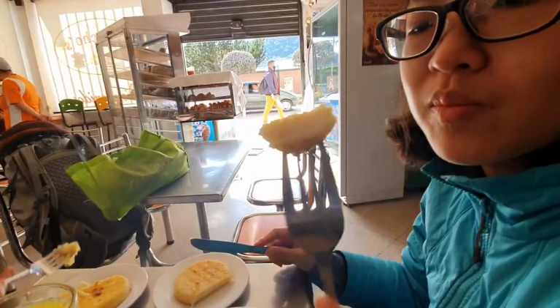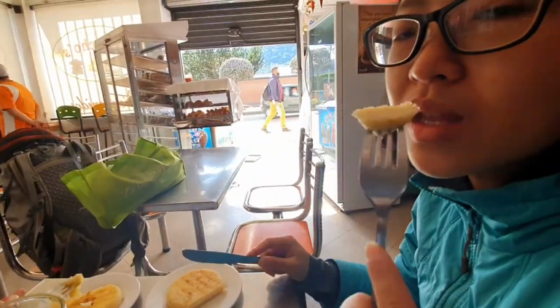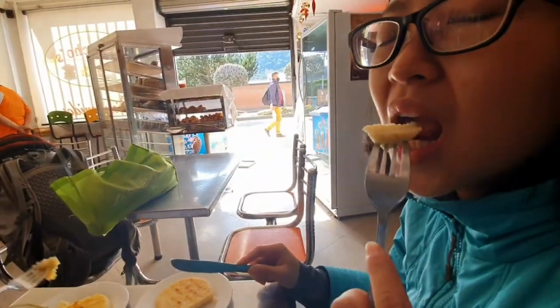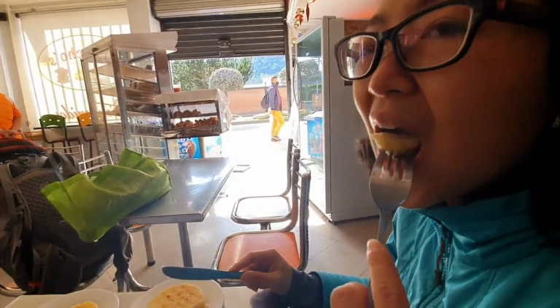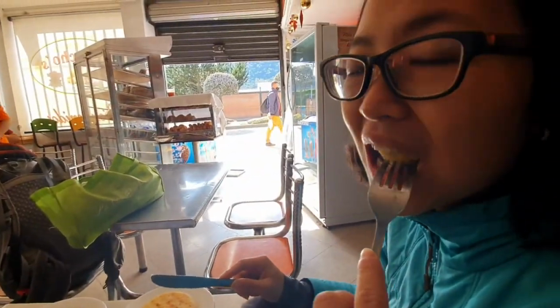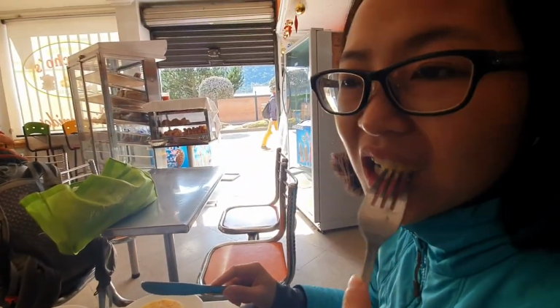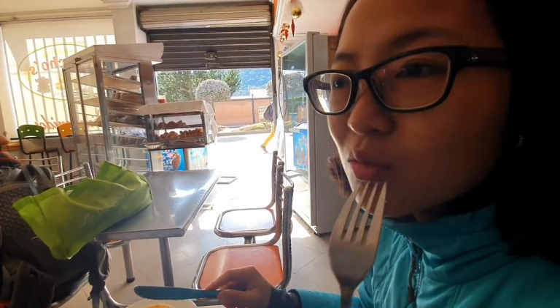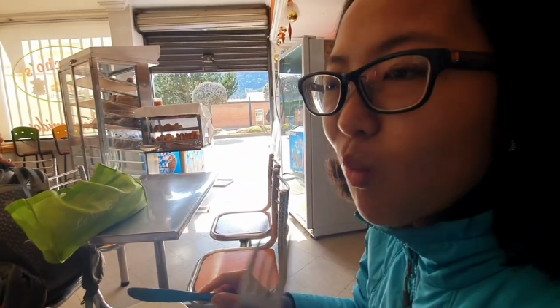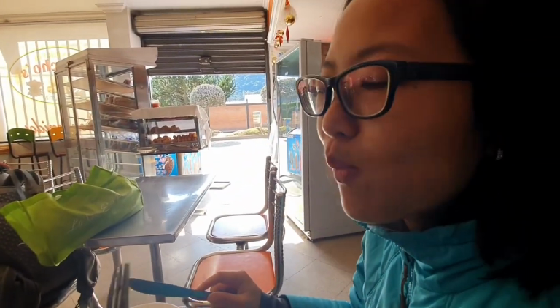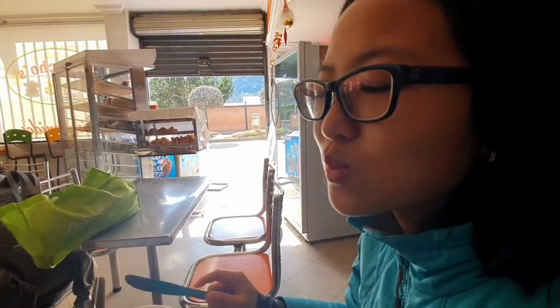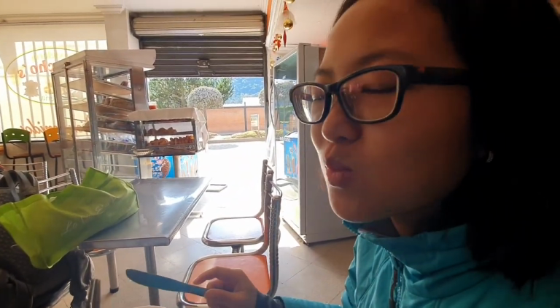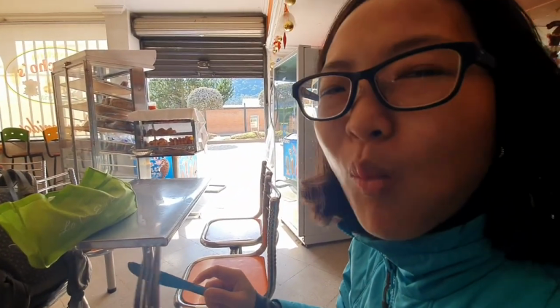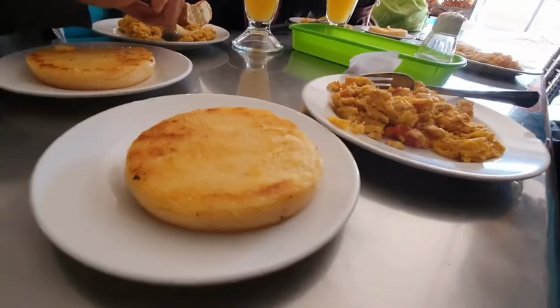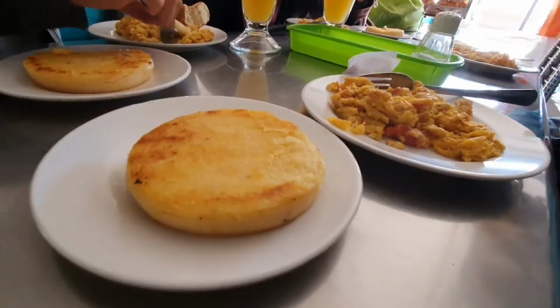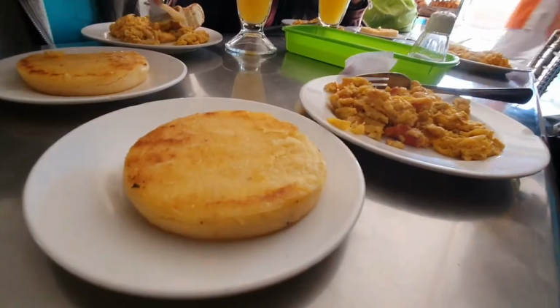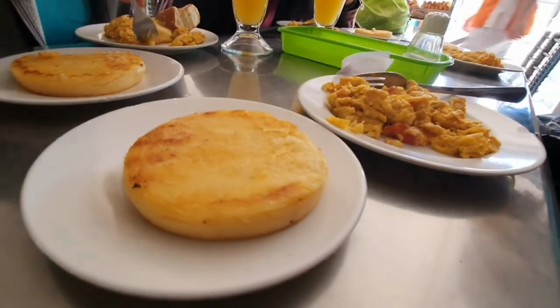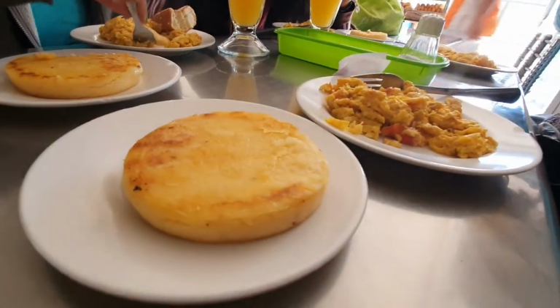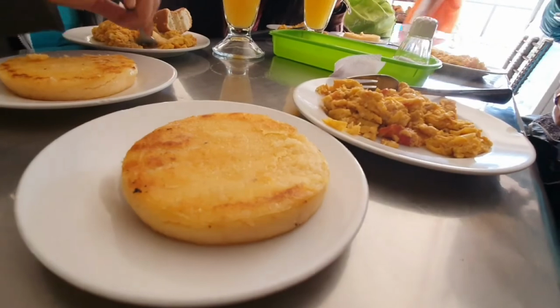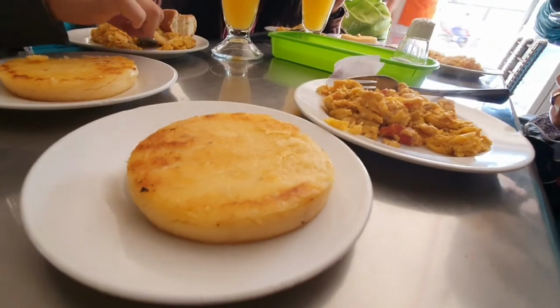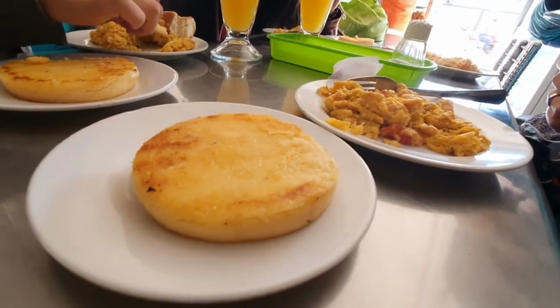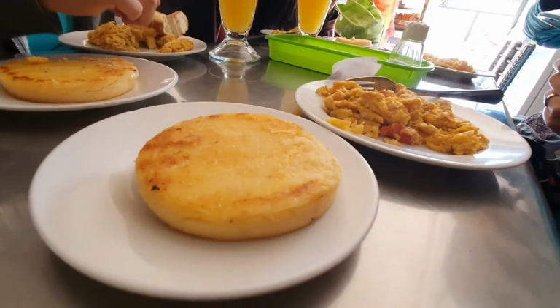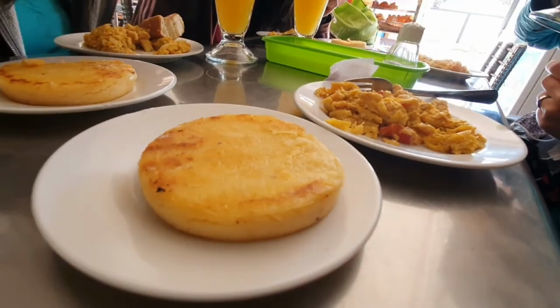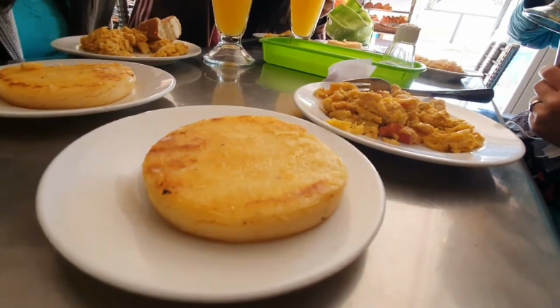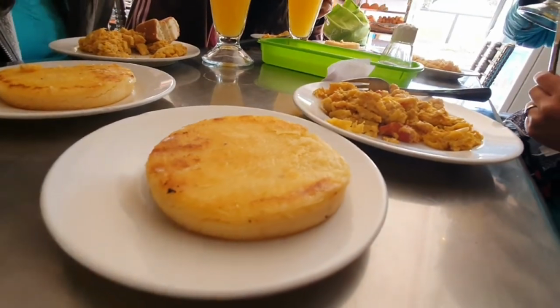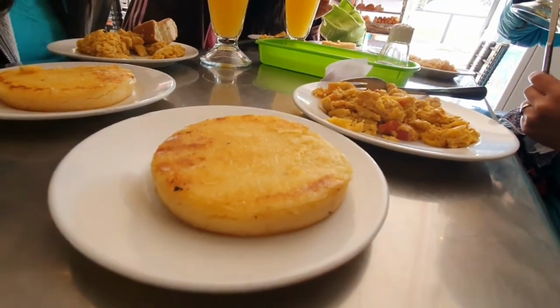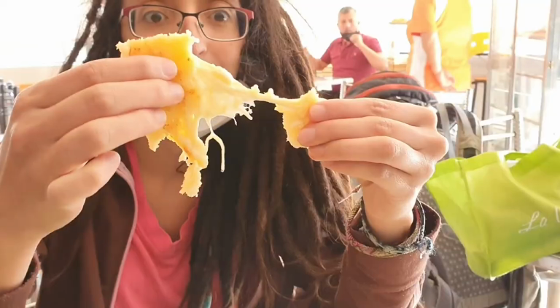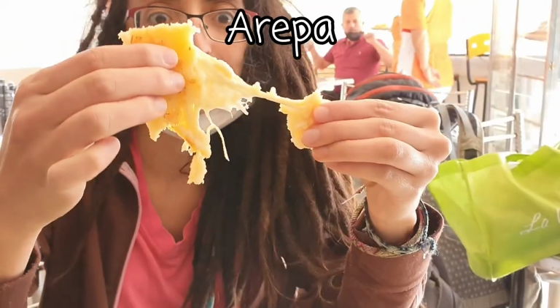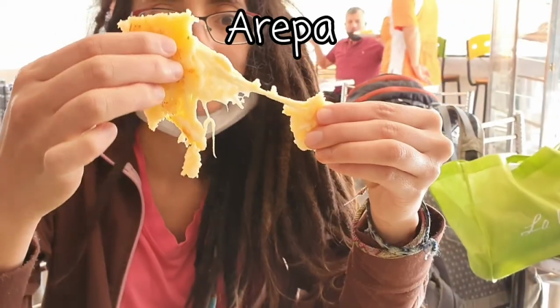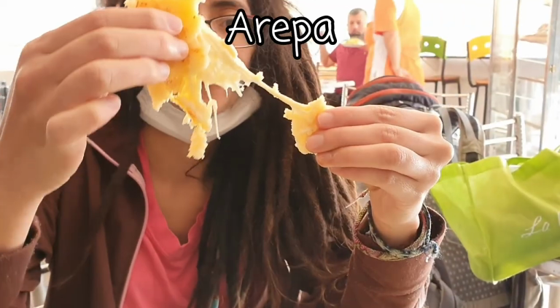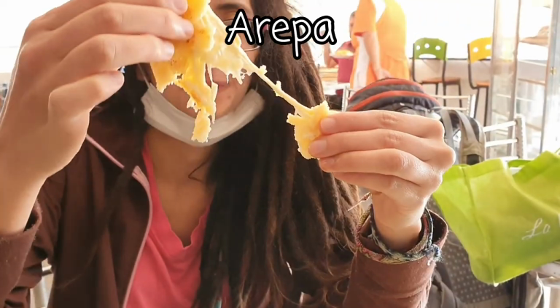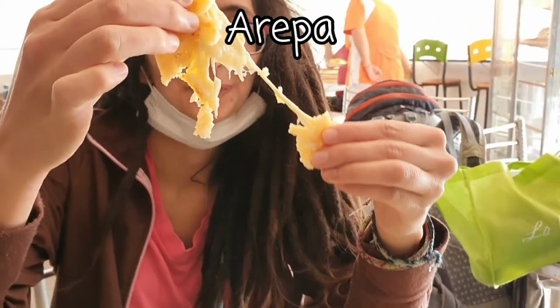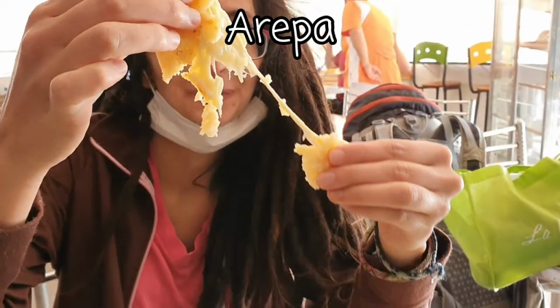Let's start our day with a hearty Colombian breakfast with the local delicacy, Arepa.